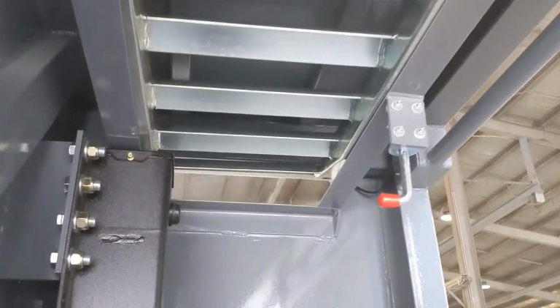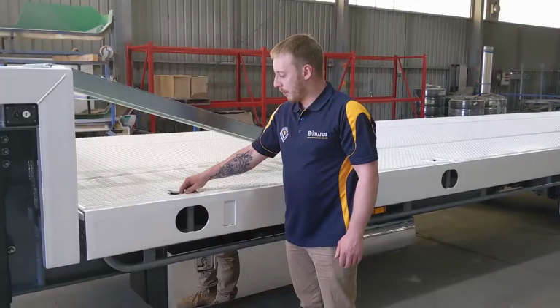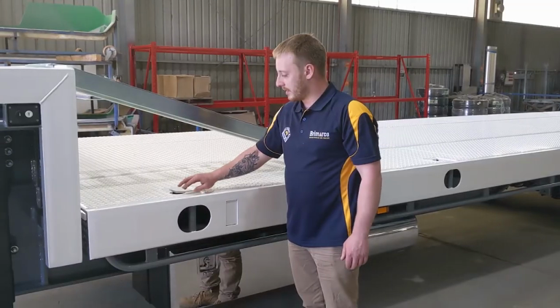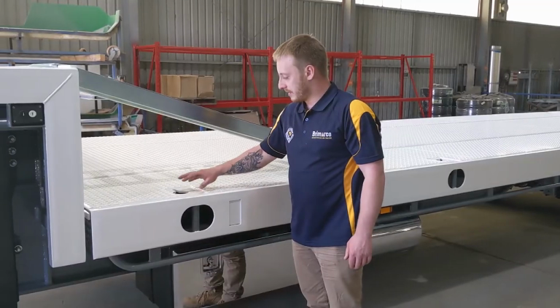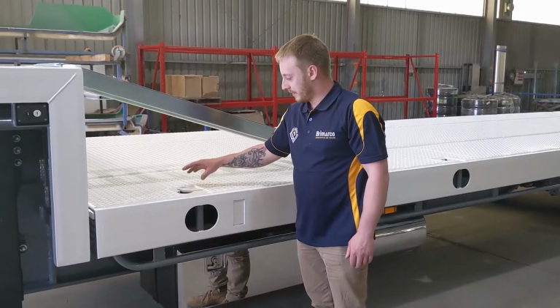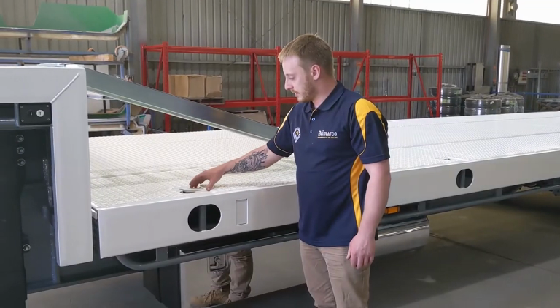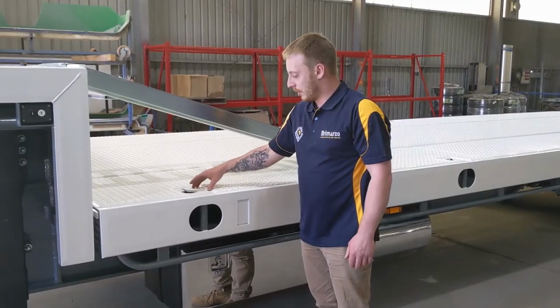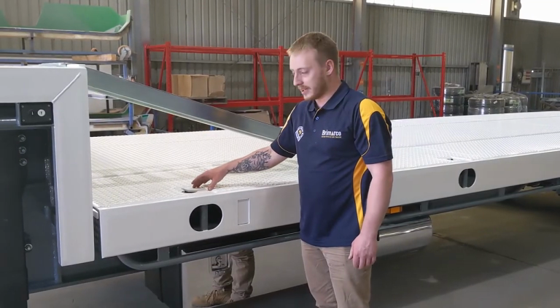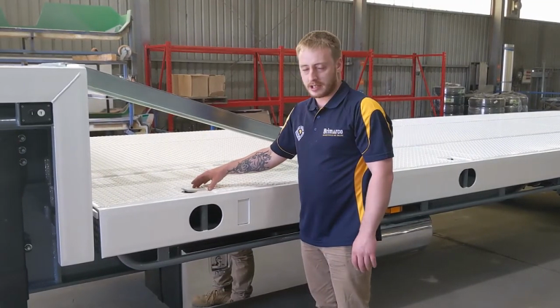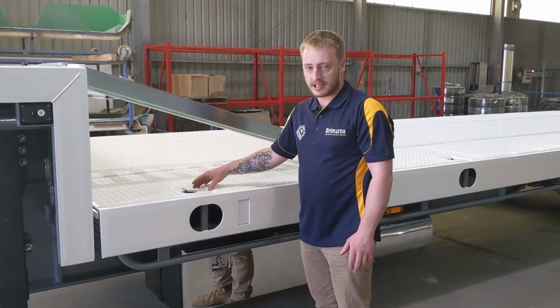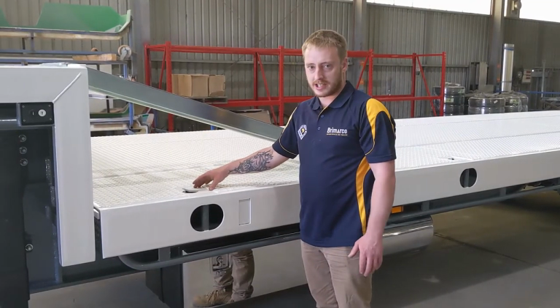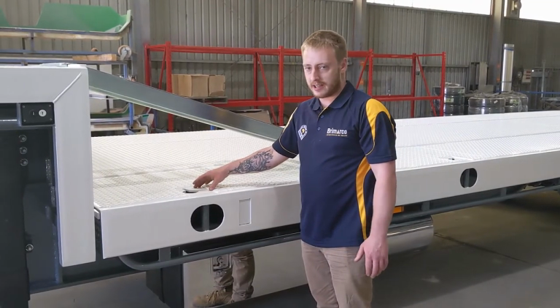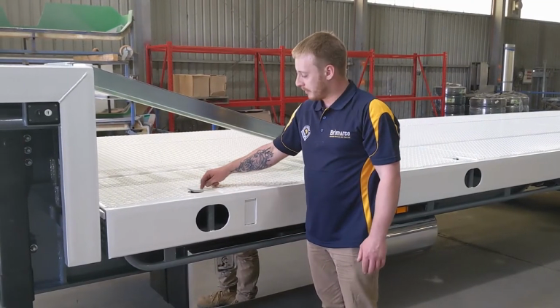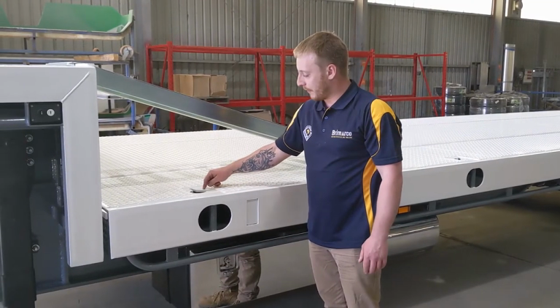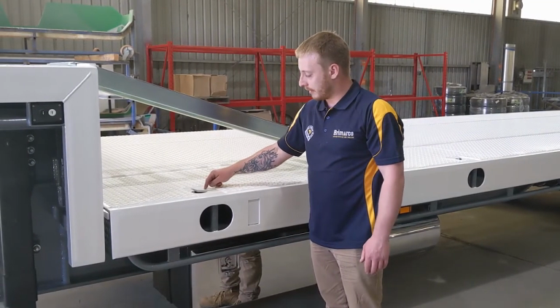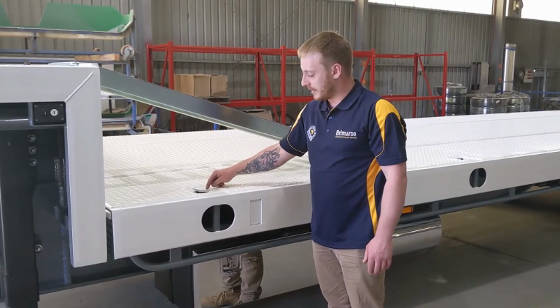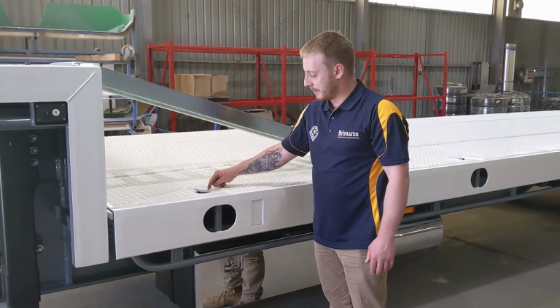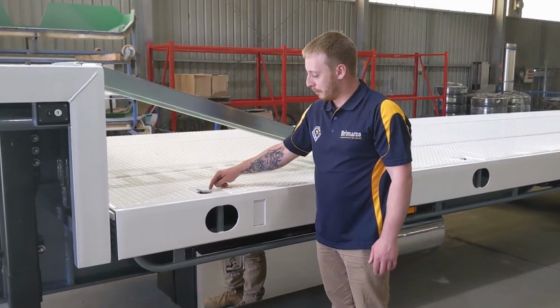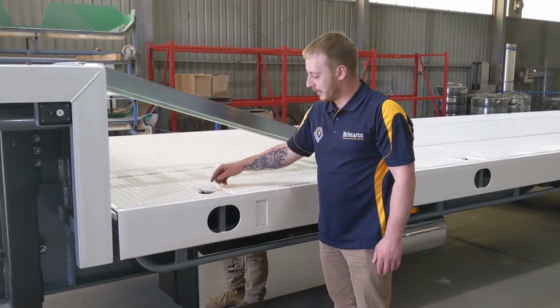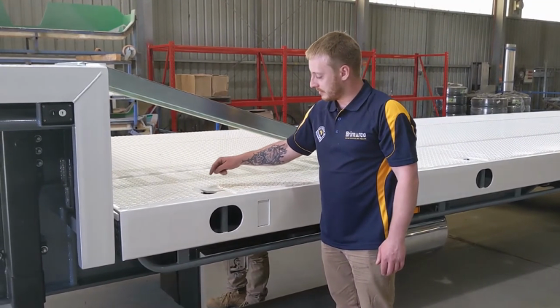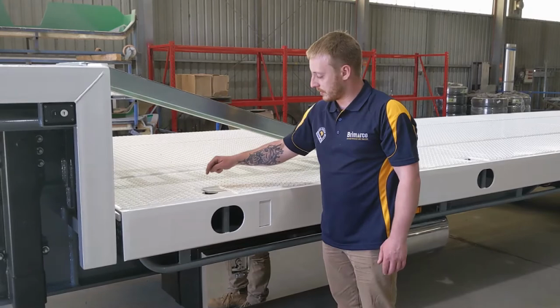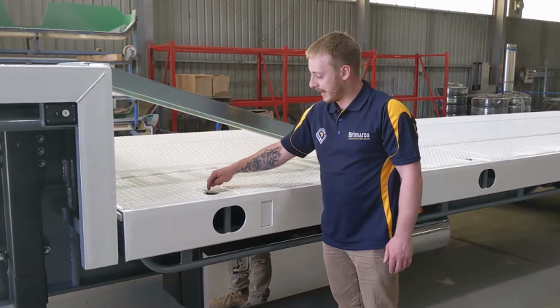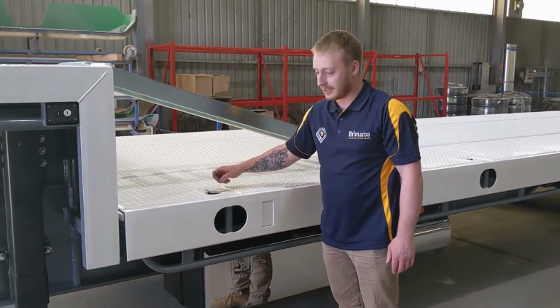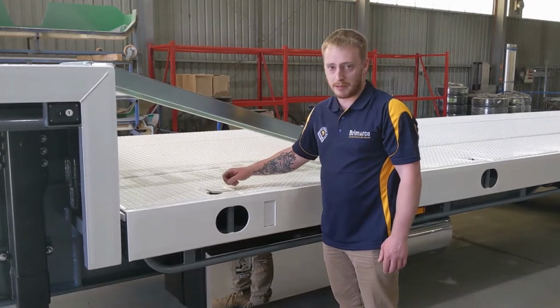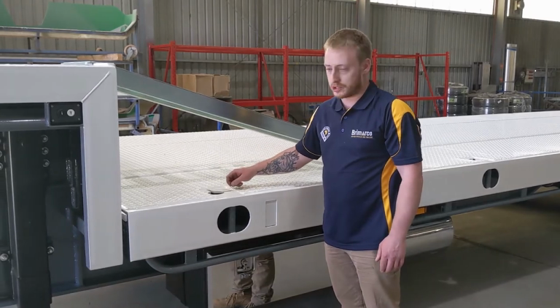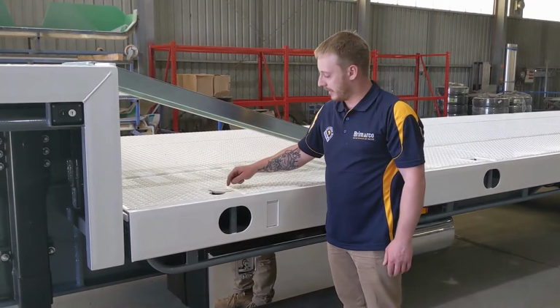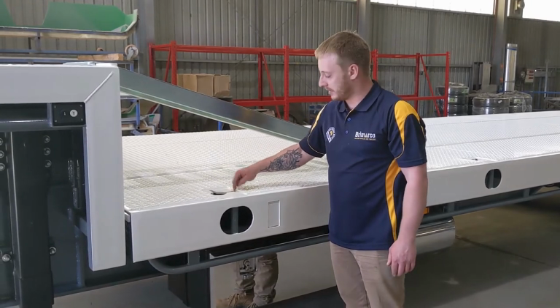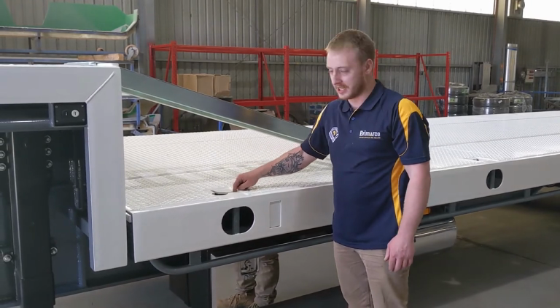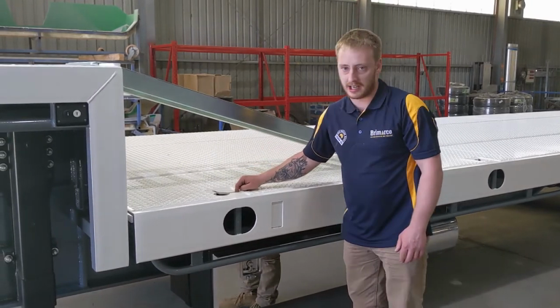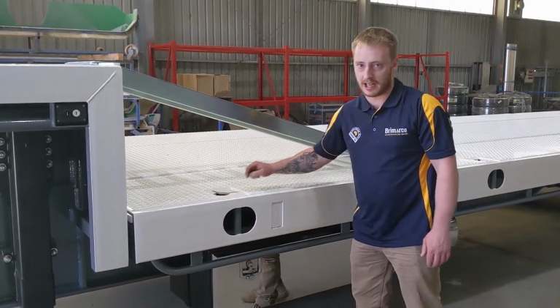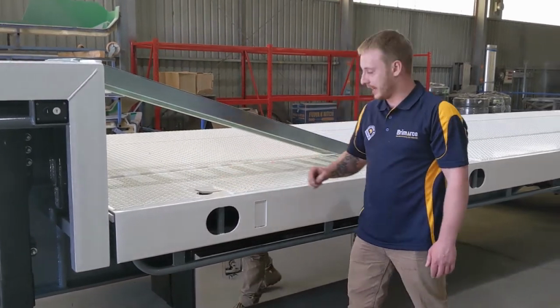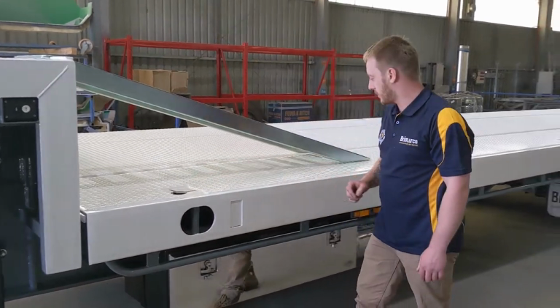All wideners' tie downs on the decks are standard — 350 grade, 10mm plate, suits 8 and 10mm chains with a 6-point lashing action.